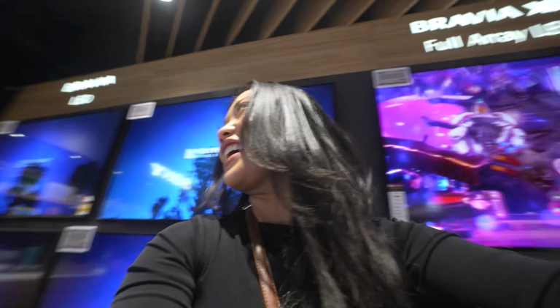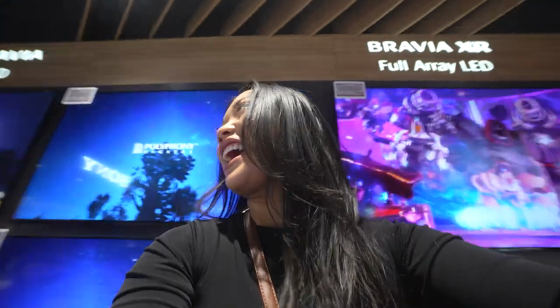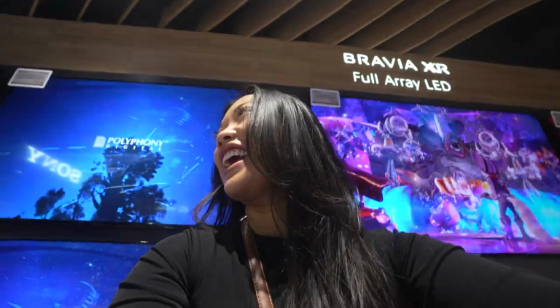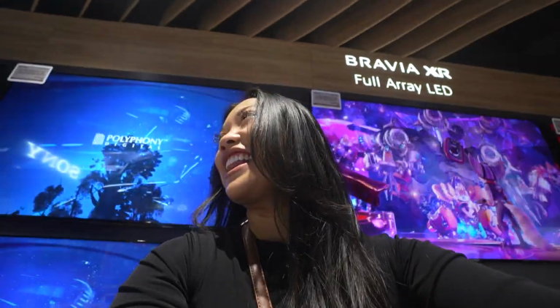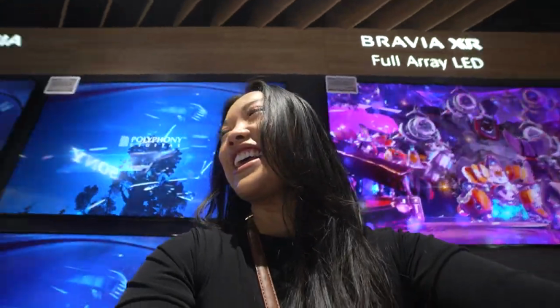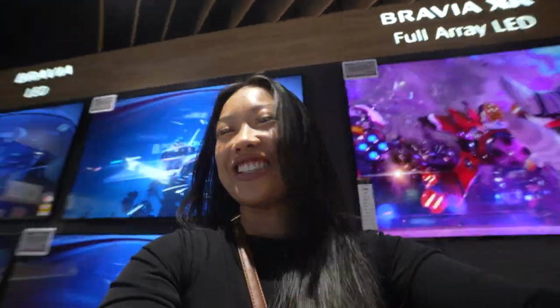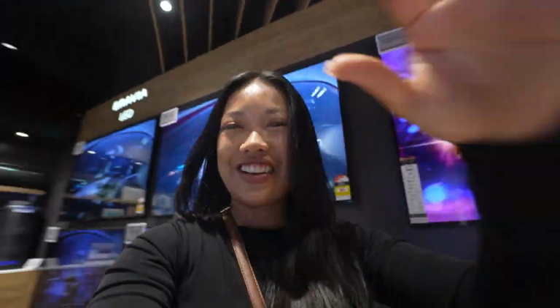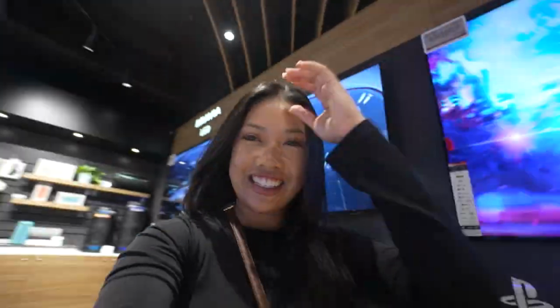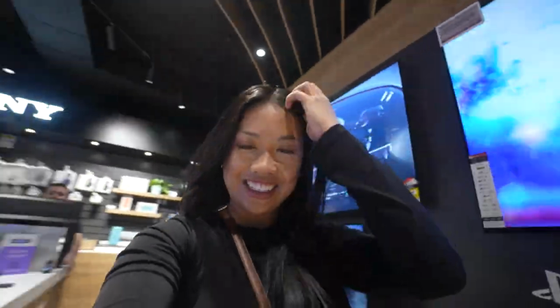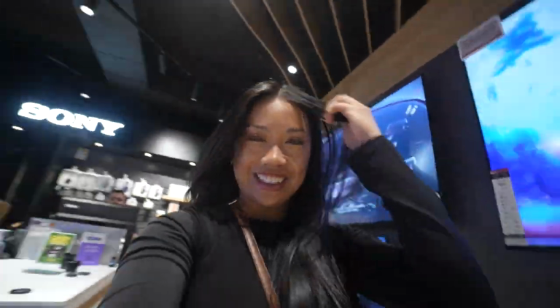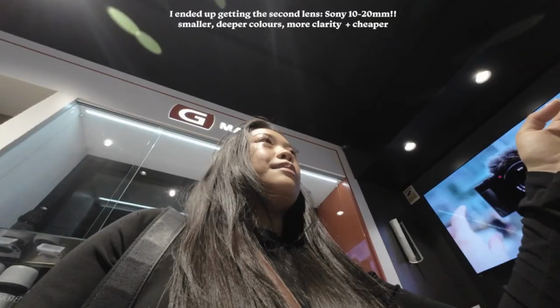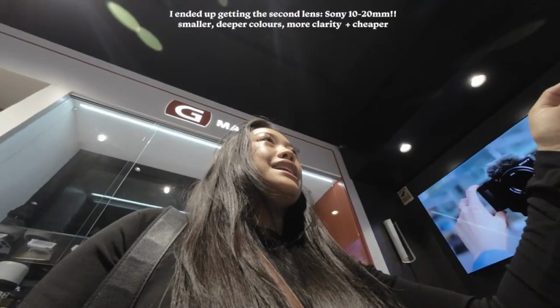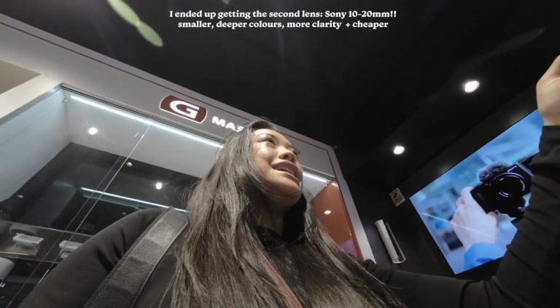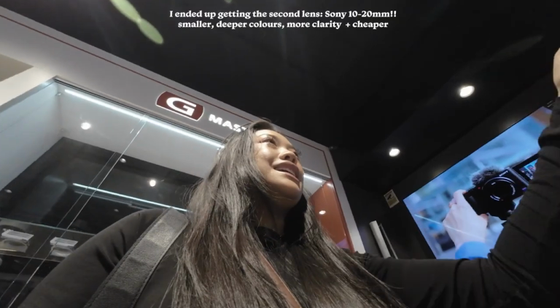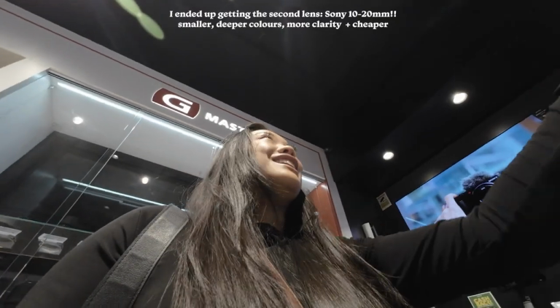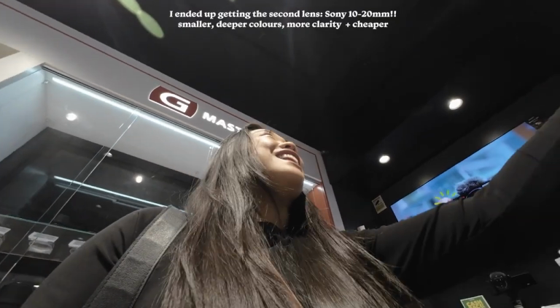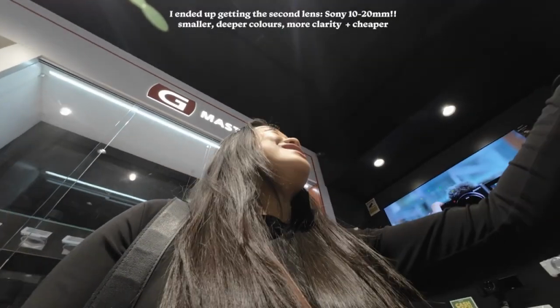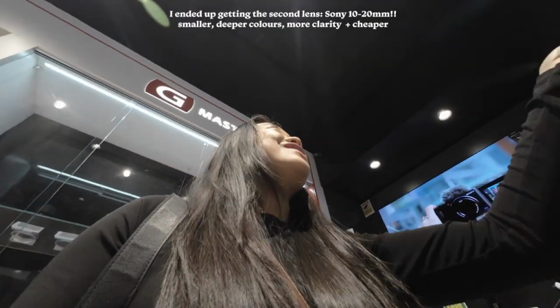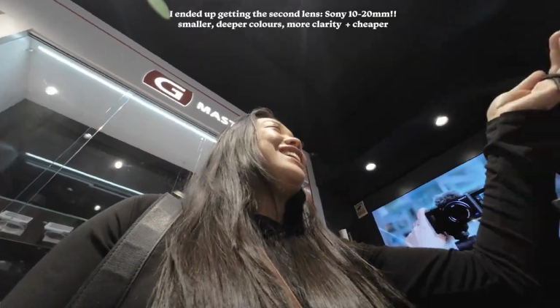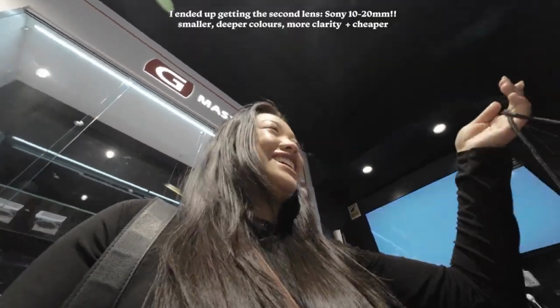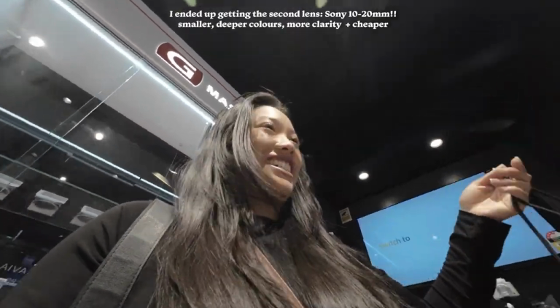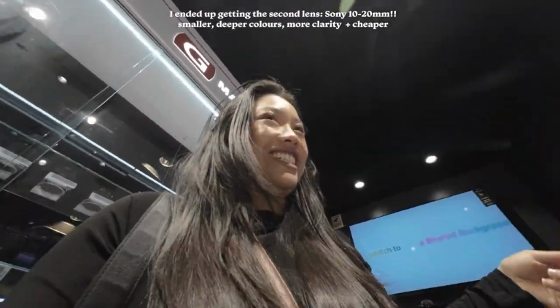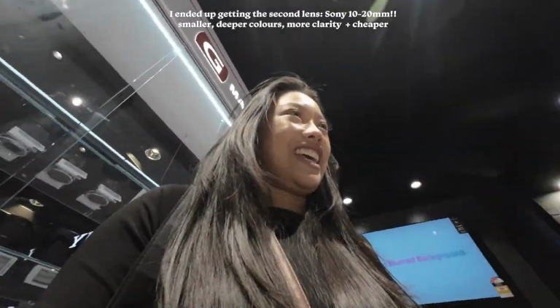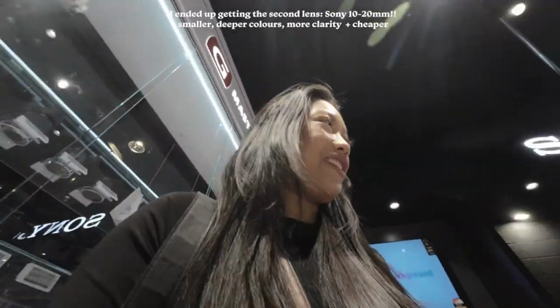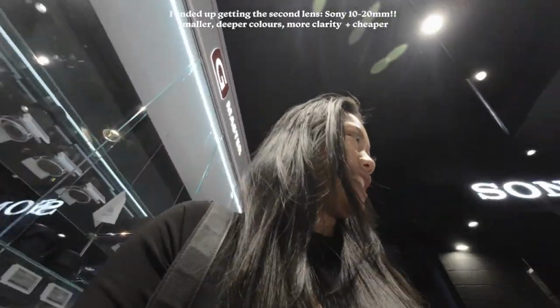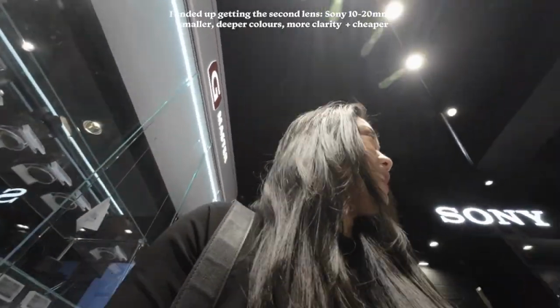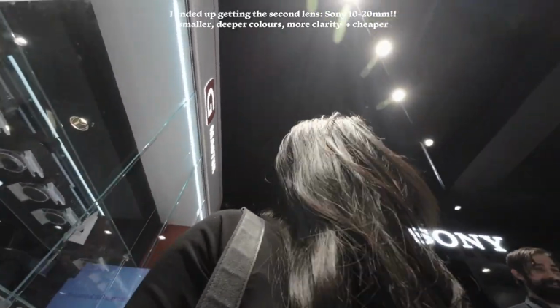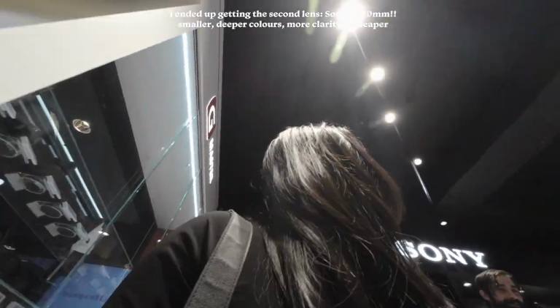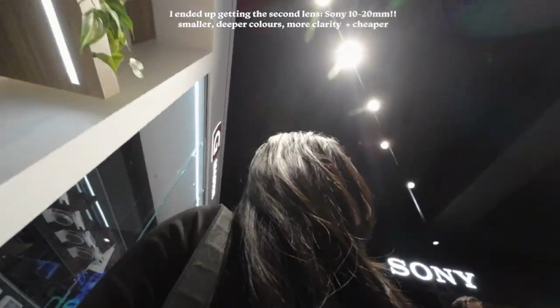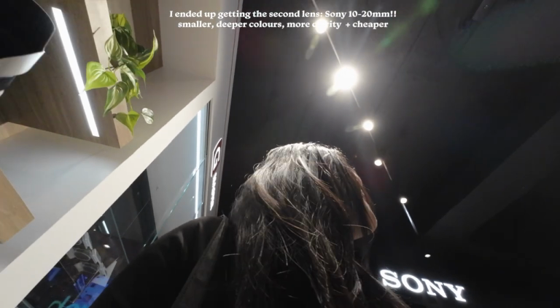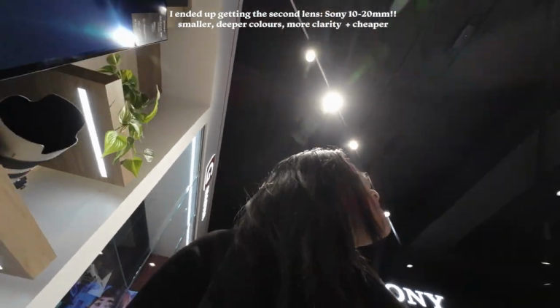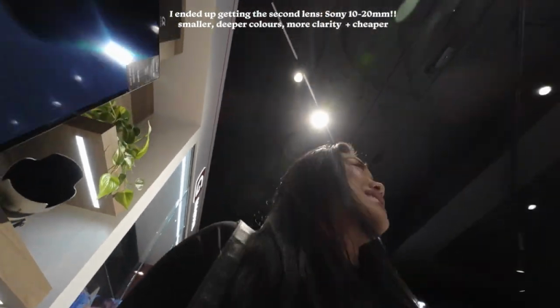Thank you so much, amazing. Have a good day, bye!